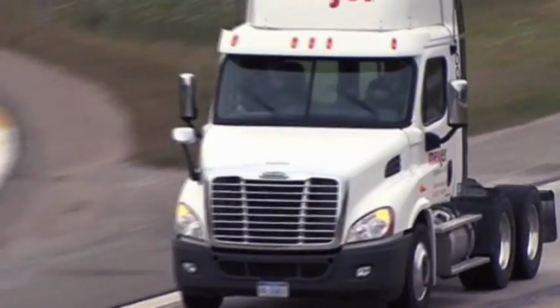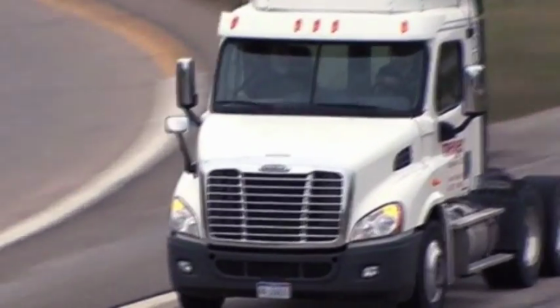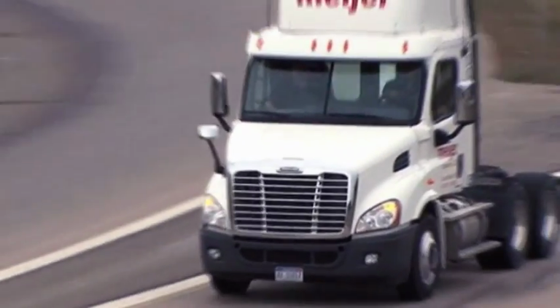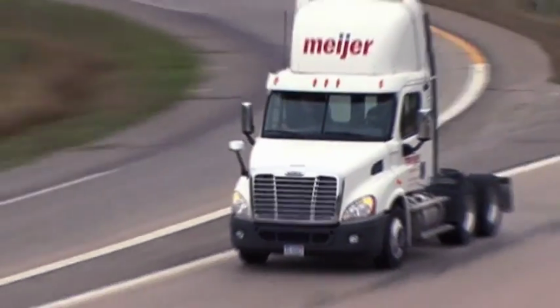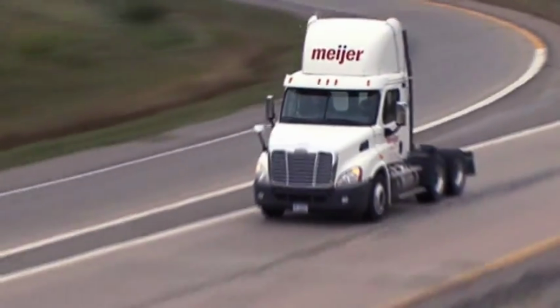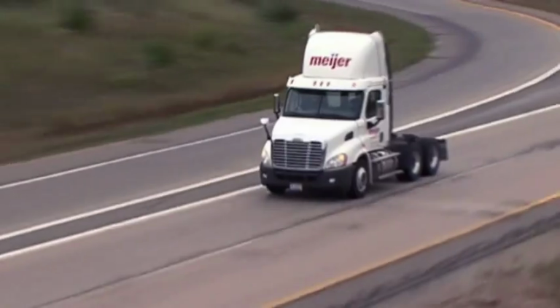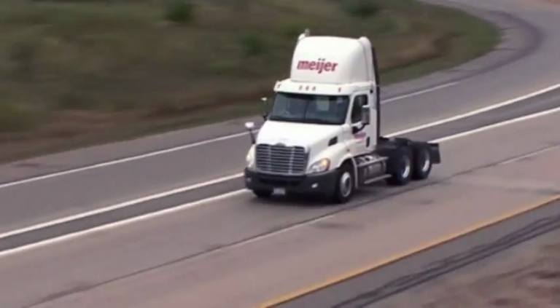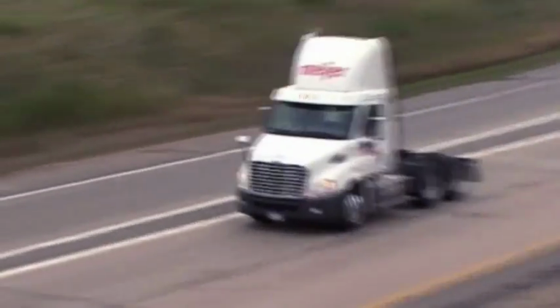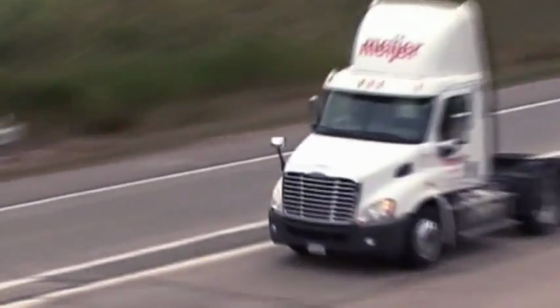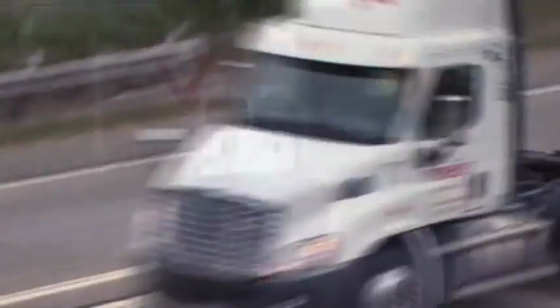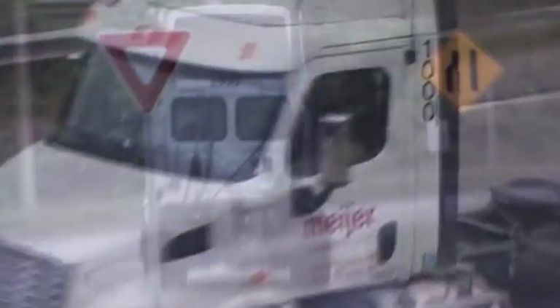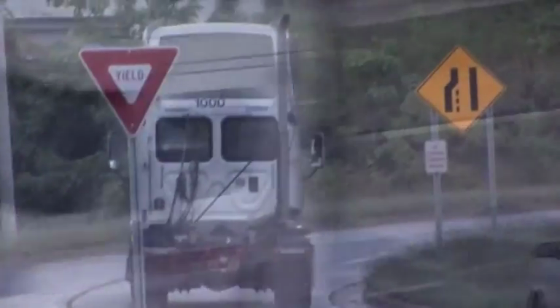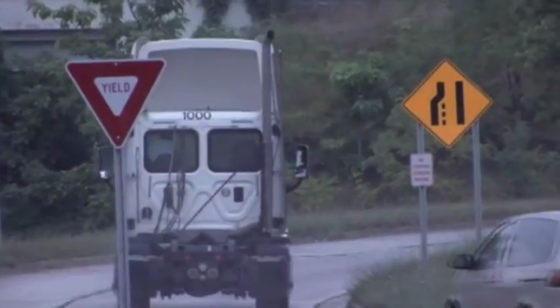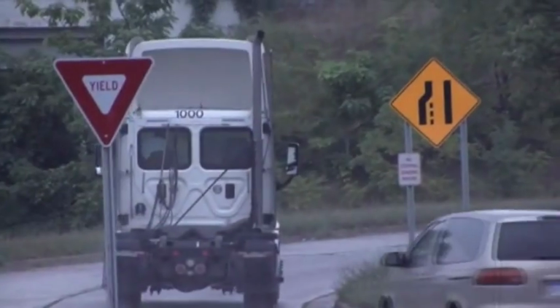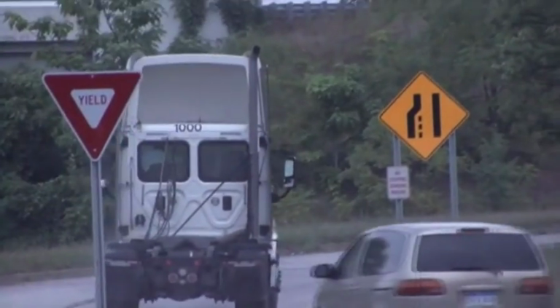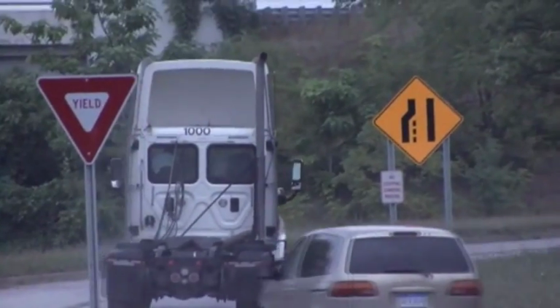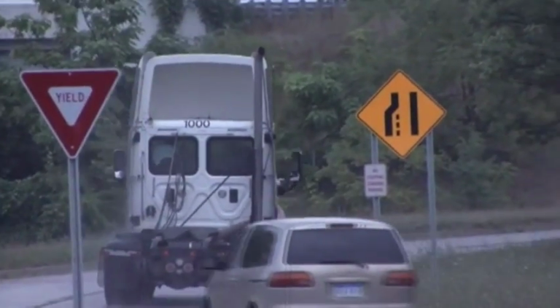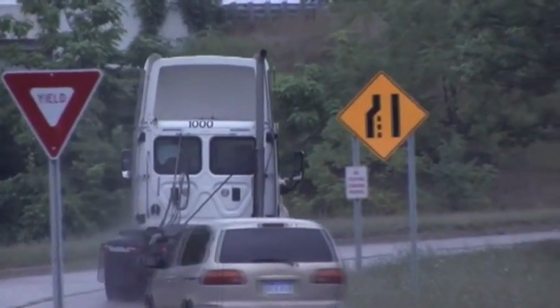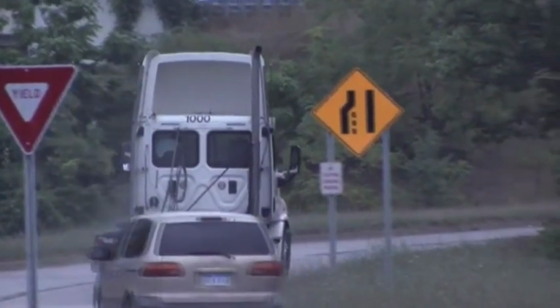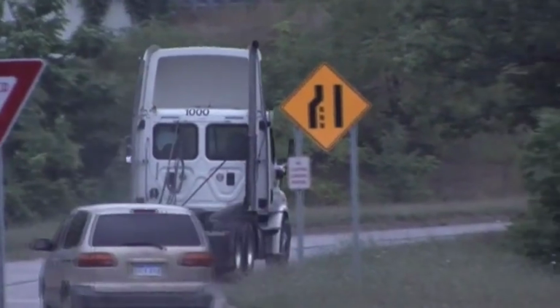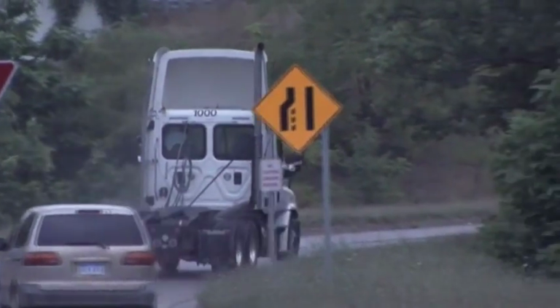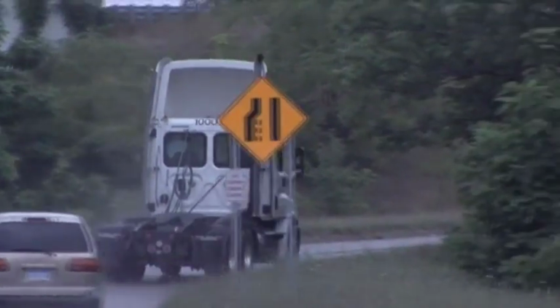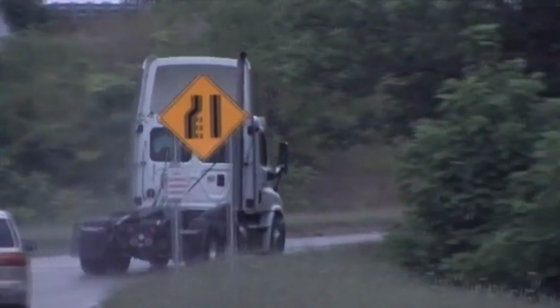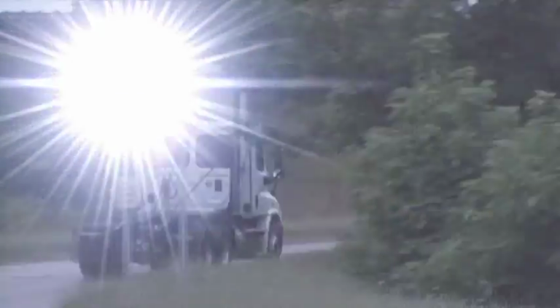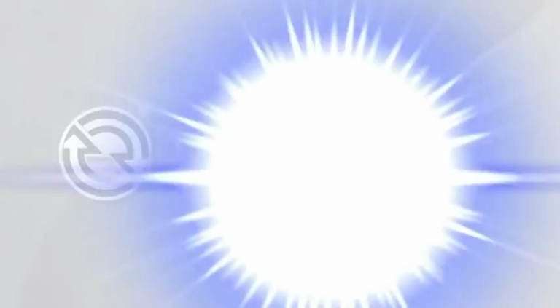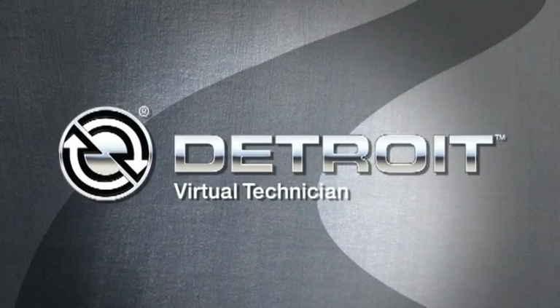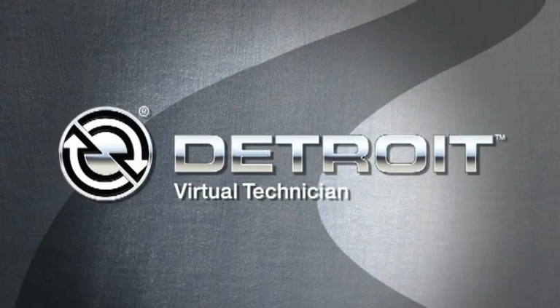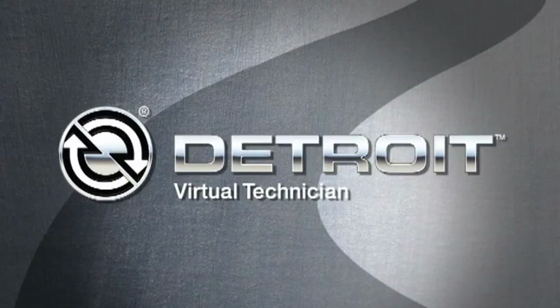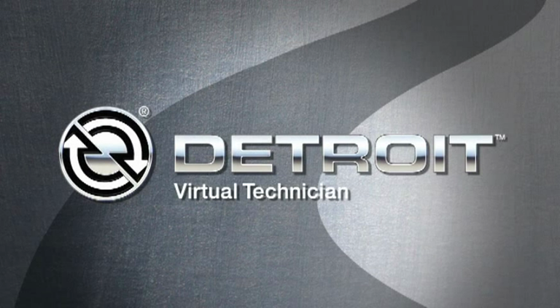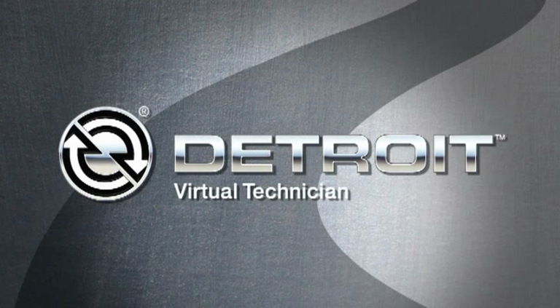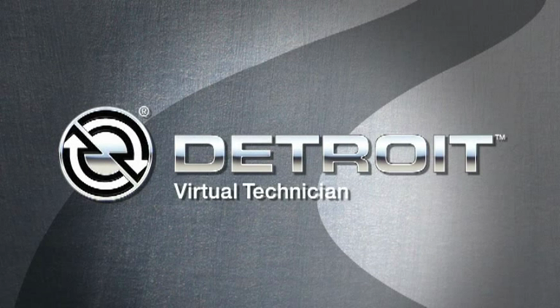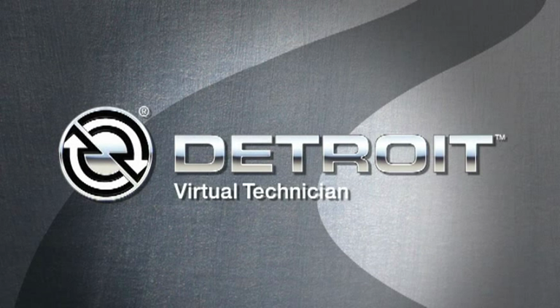Virtual Technician is just one more way that Detroit supports your bottom line, your drivers, and your customers.